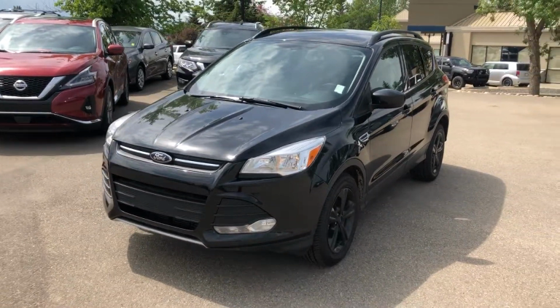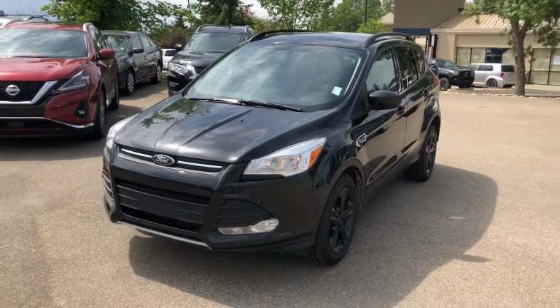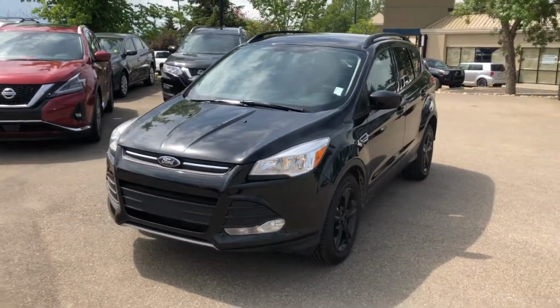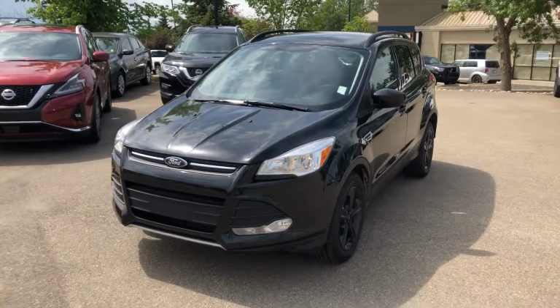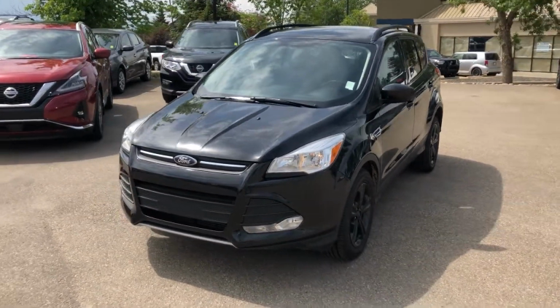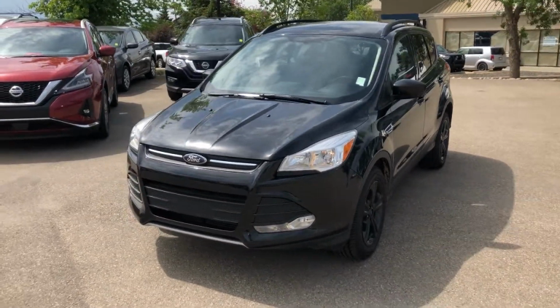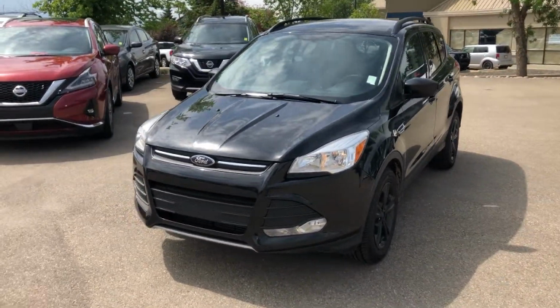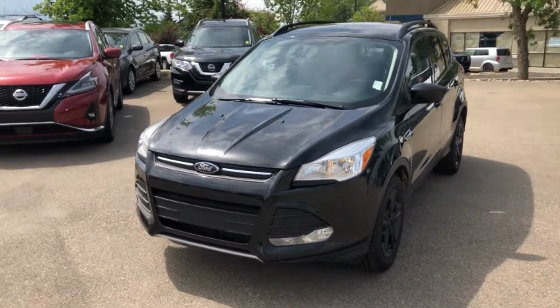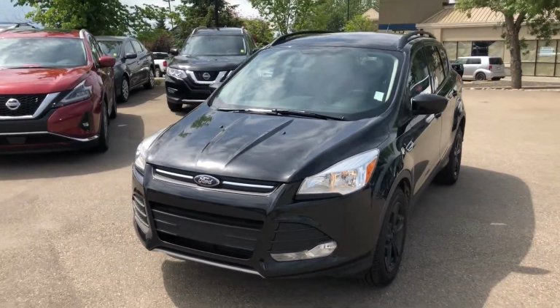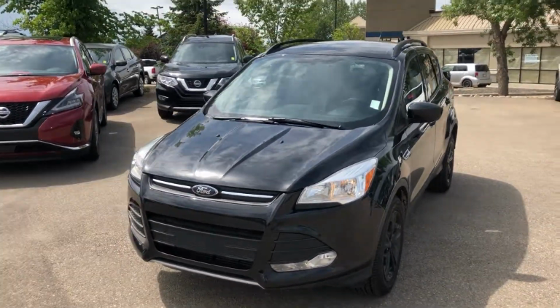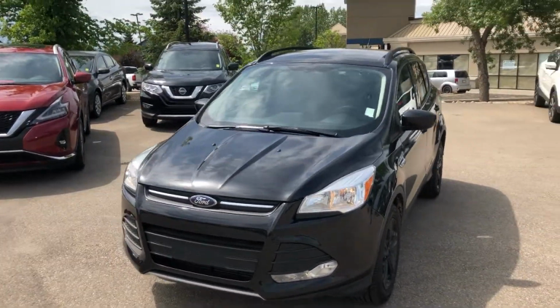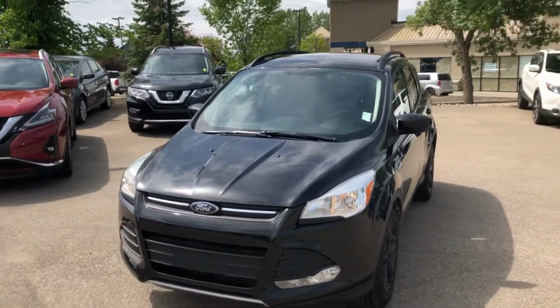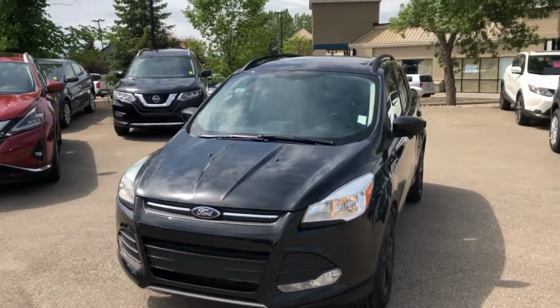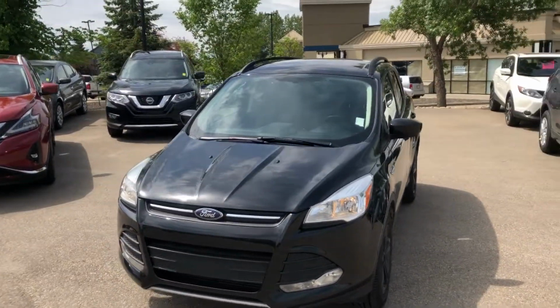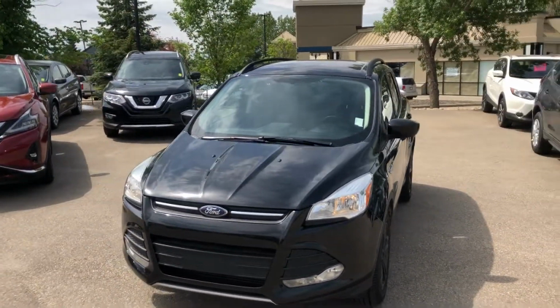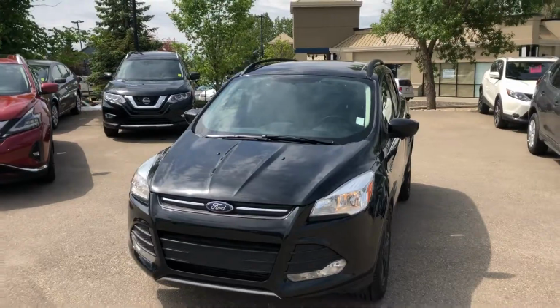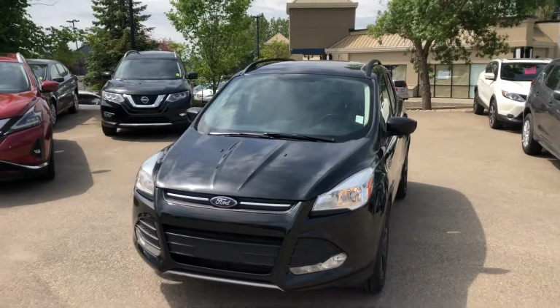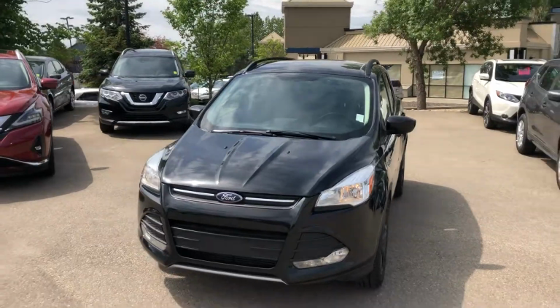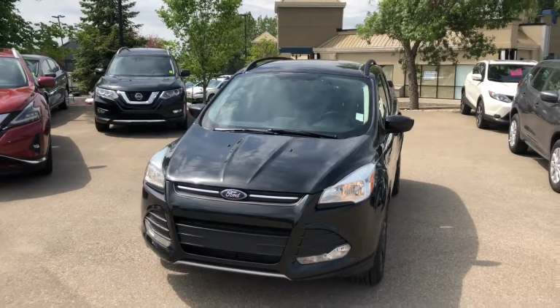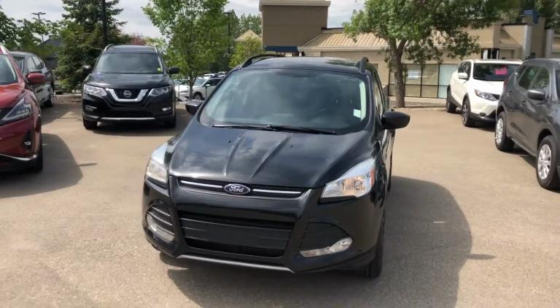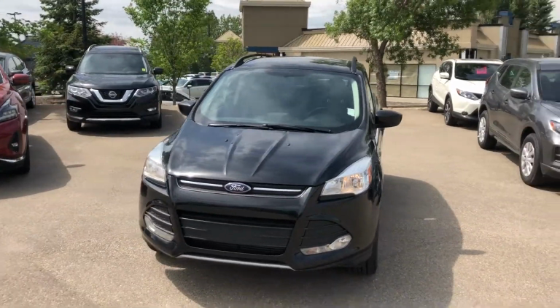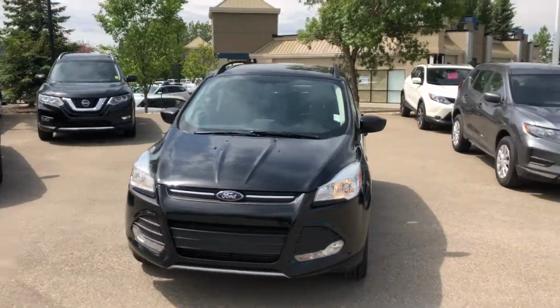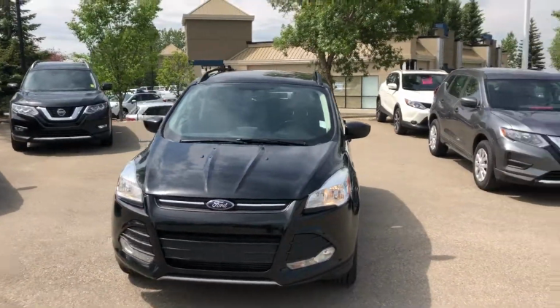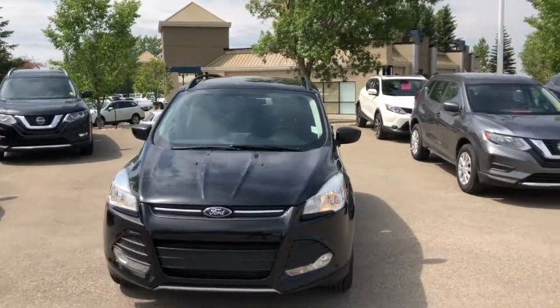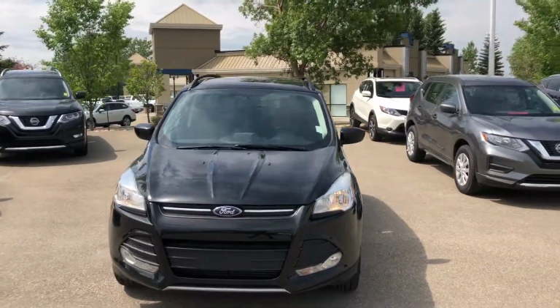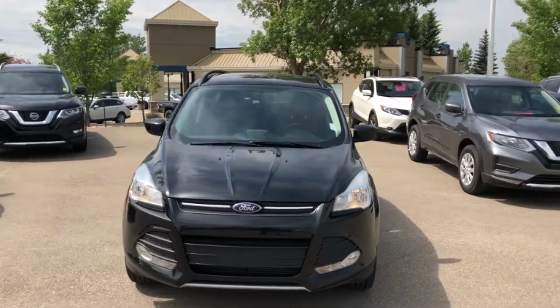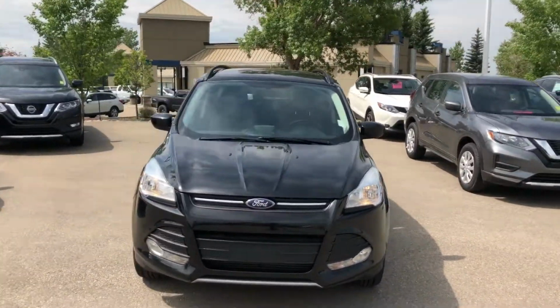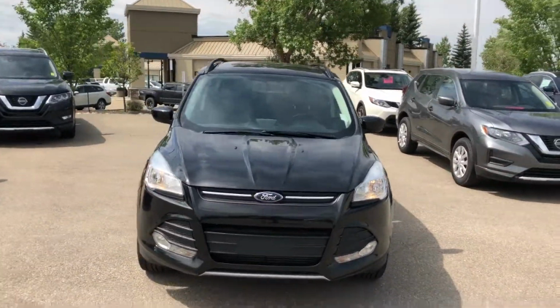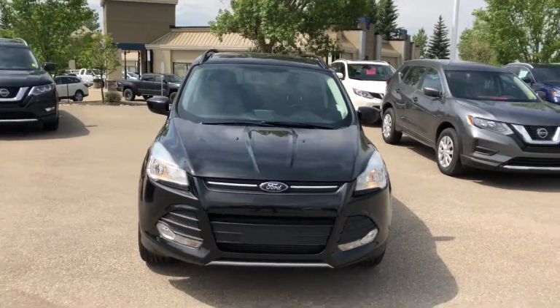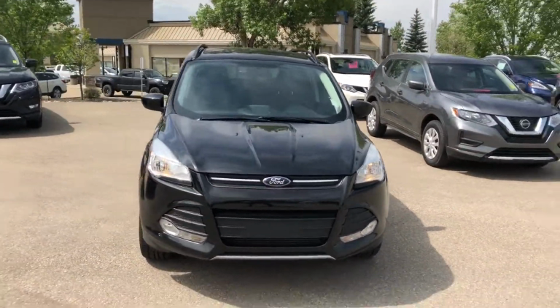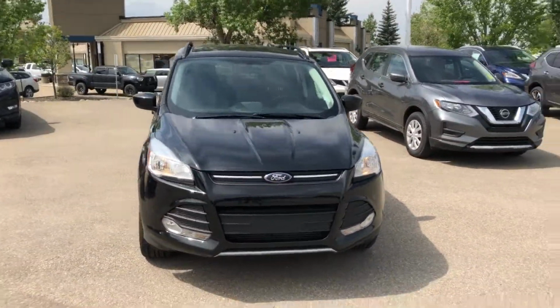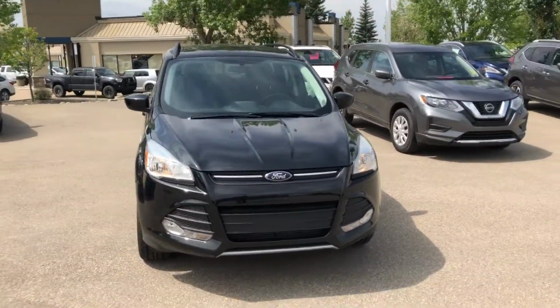Once again, this is Ali at Sherwood Nissan. Give me a call at 780-449-5775.